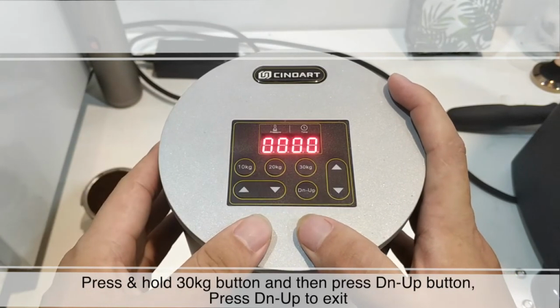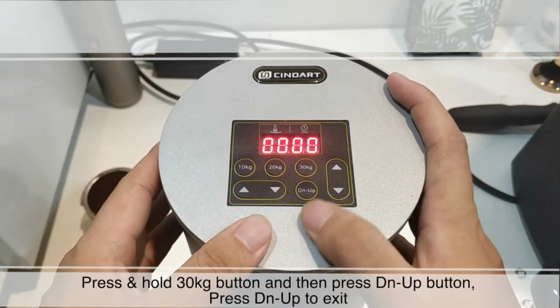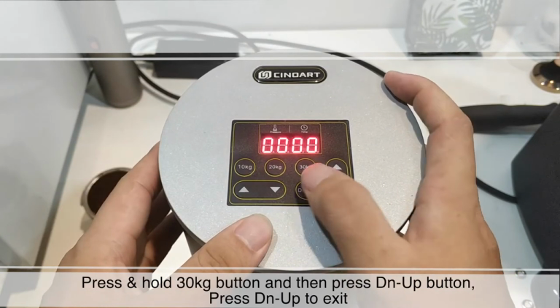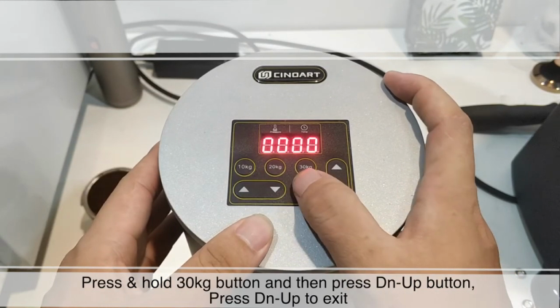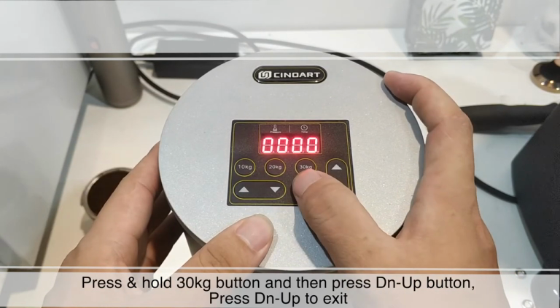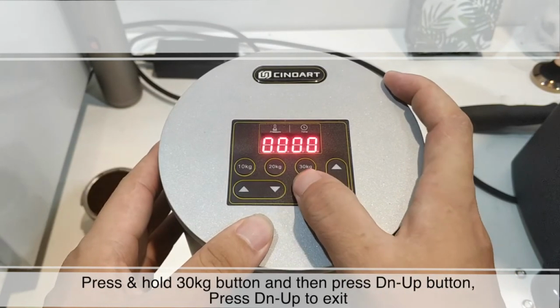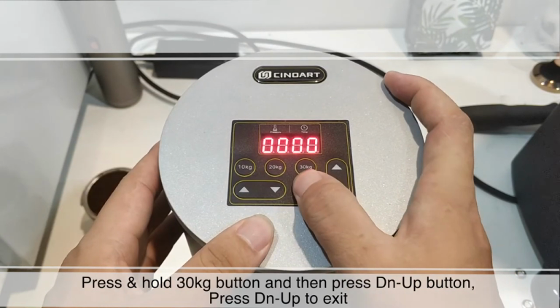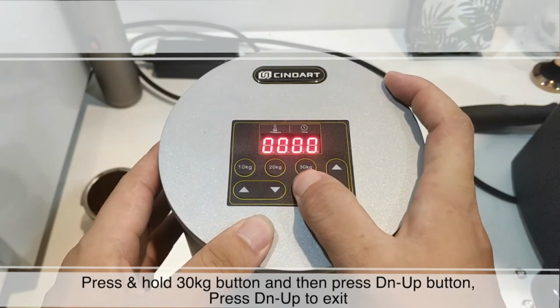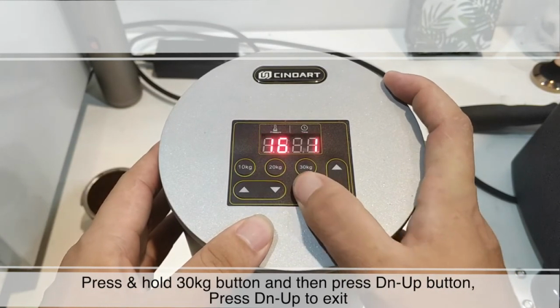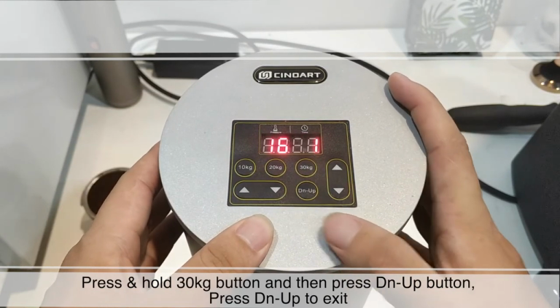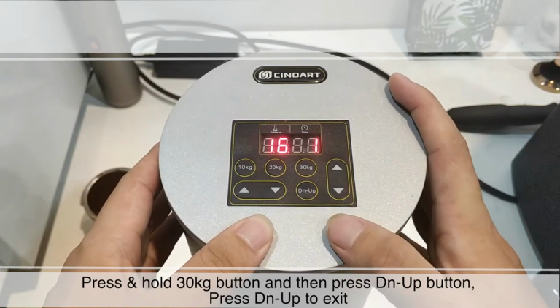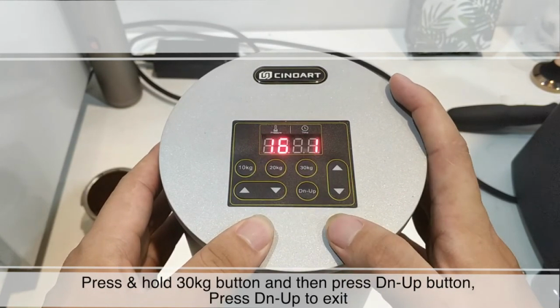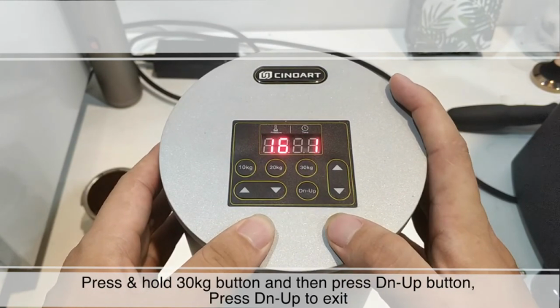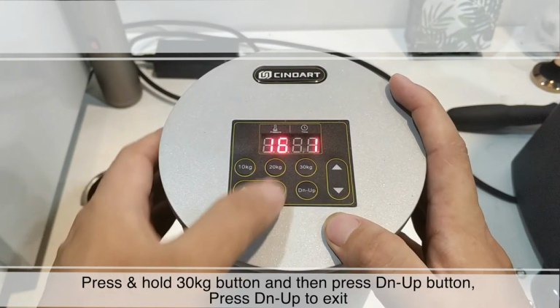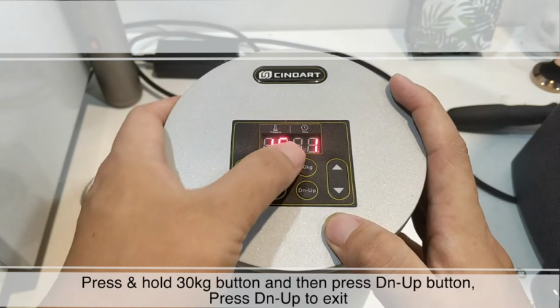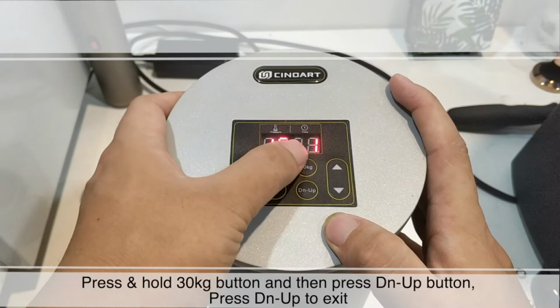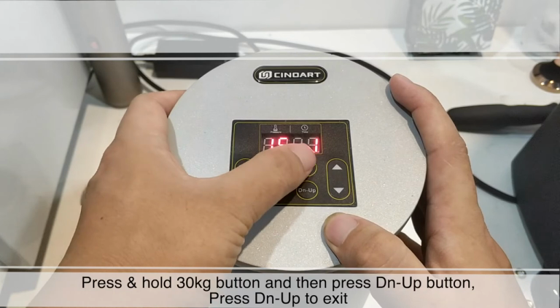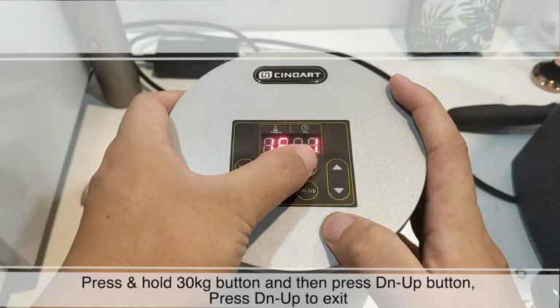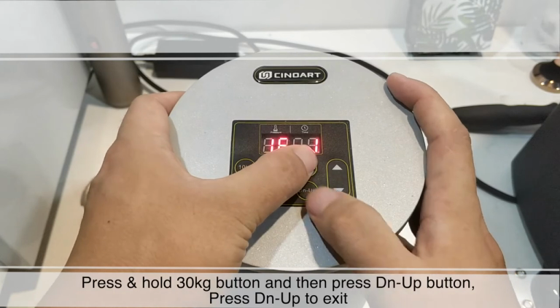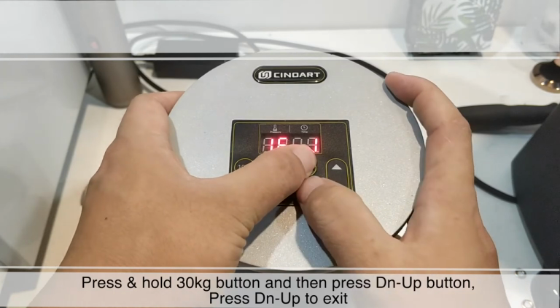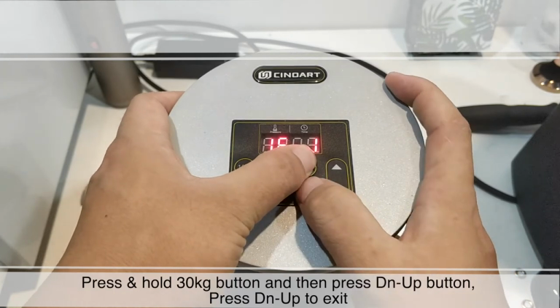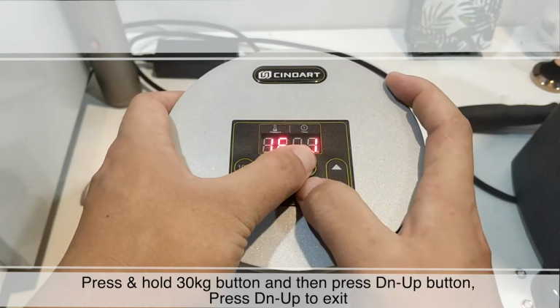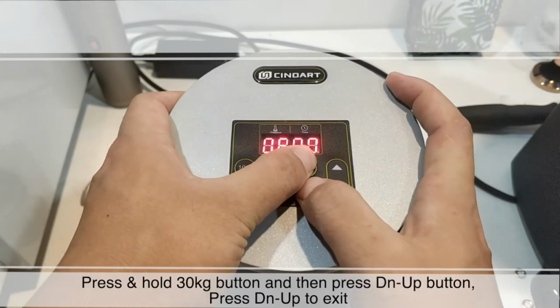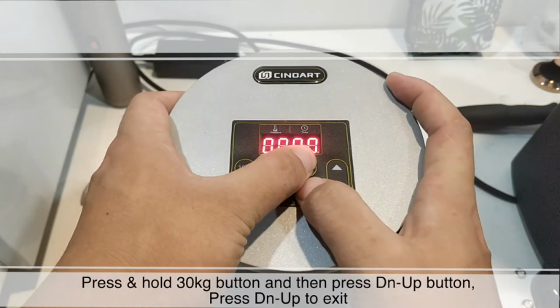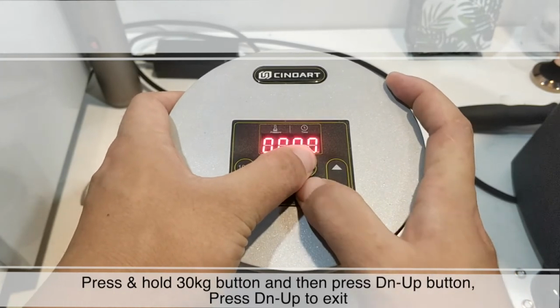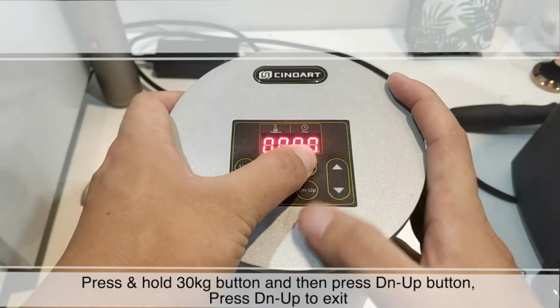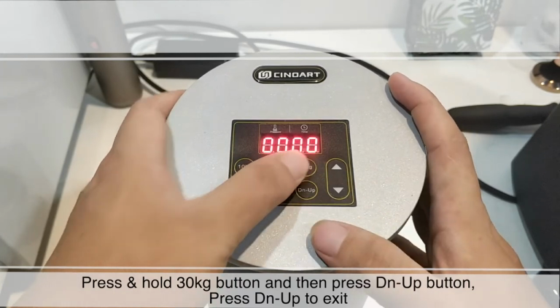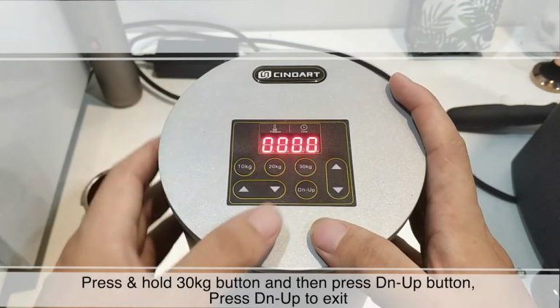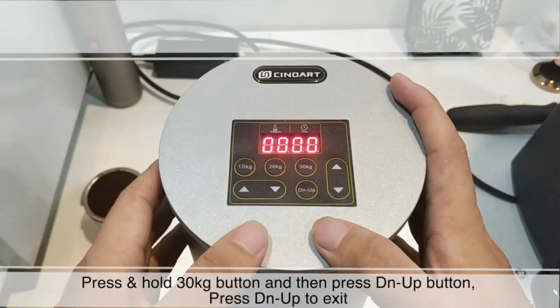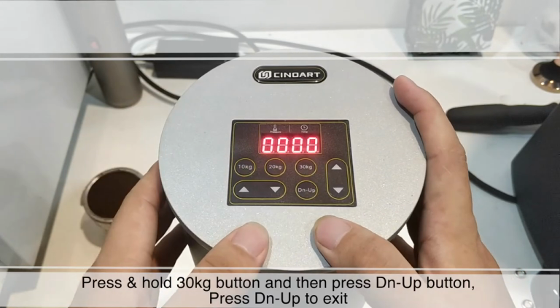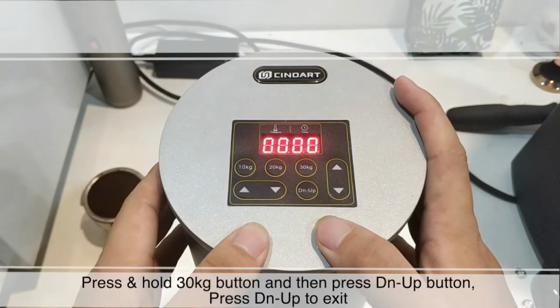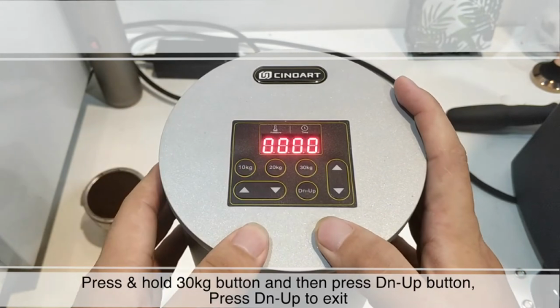How to clear the records: press and hold the 30kg button and then press DN UP button. Press DN UP to exit.